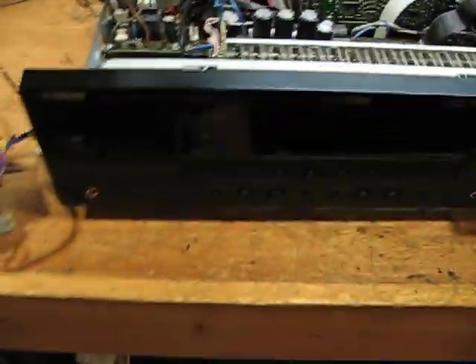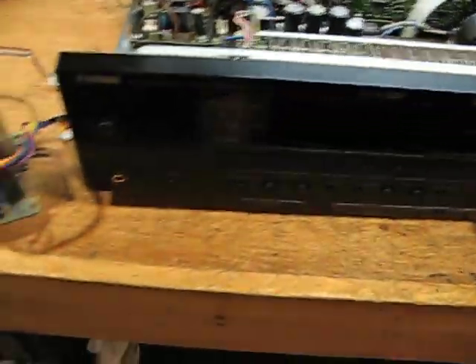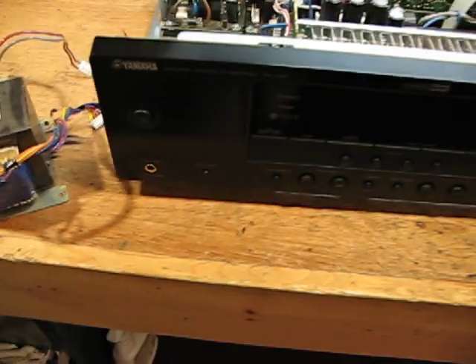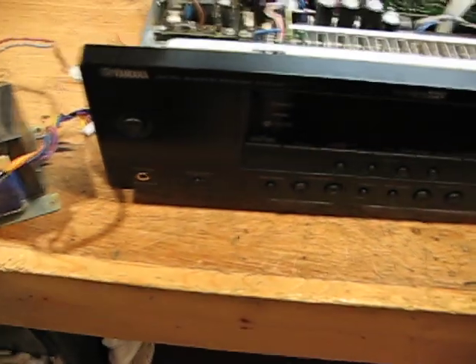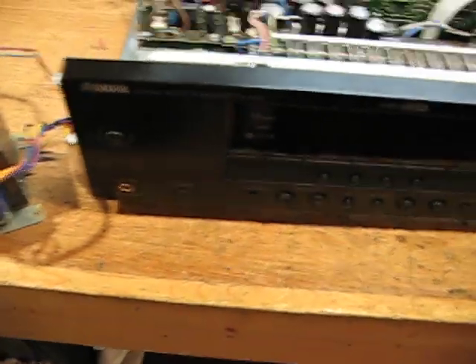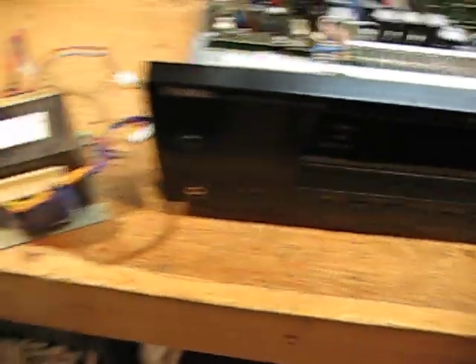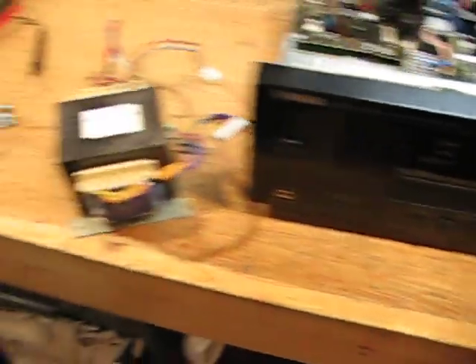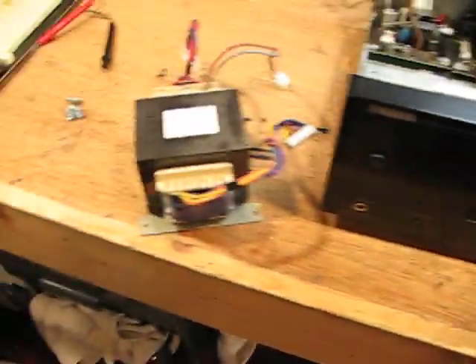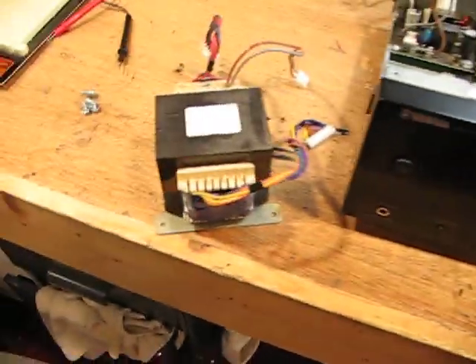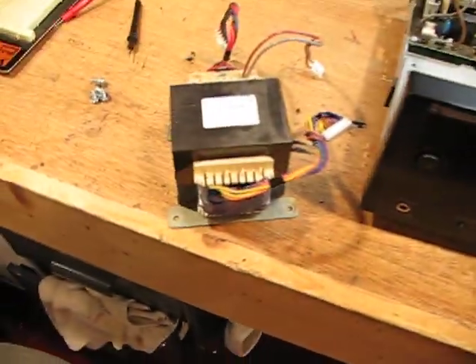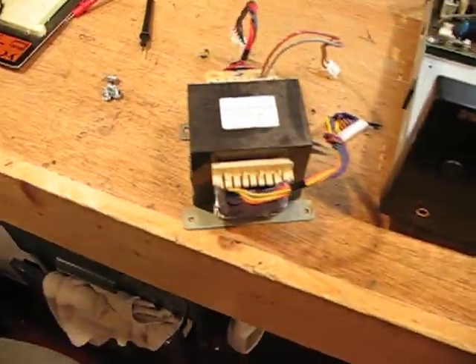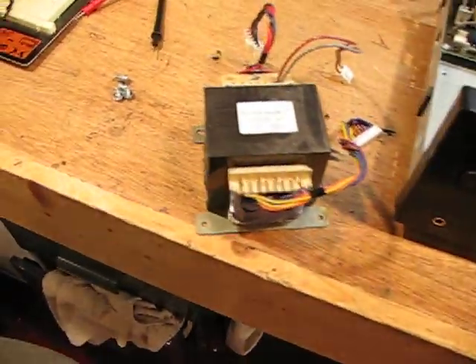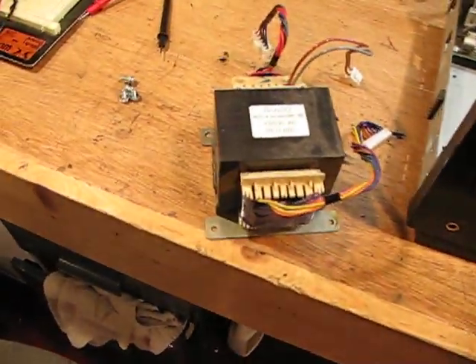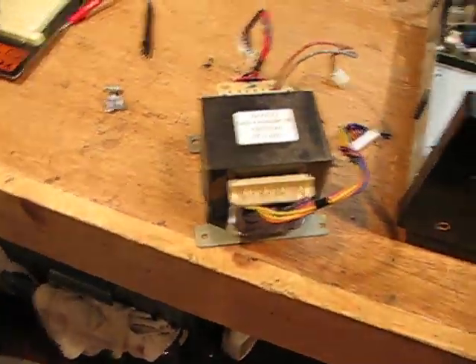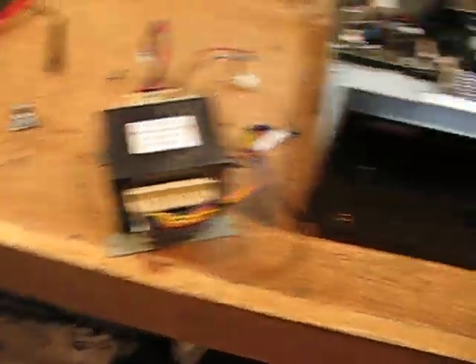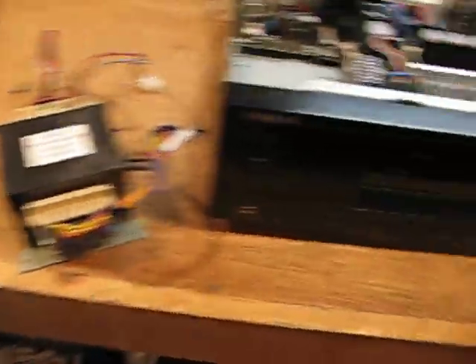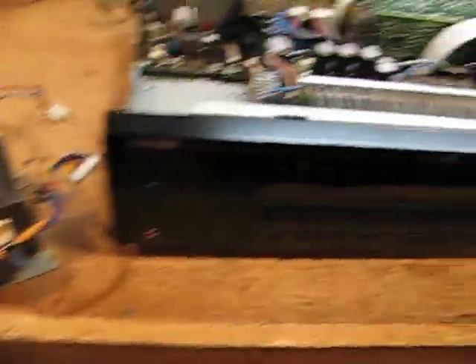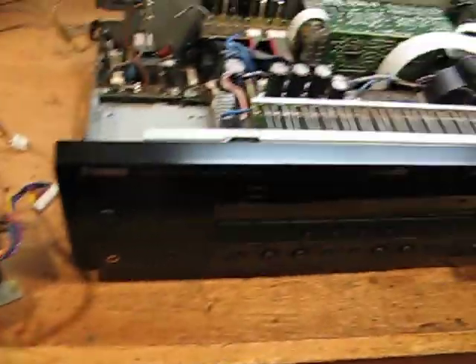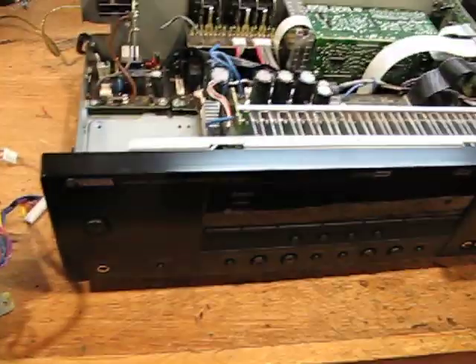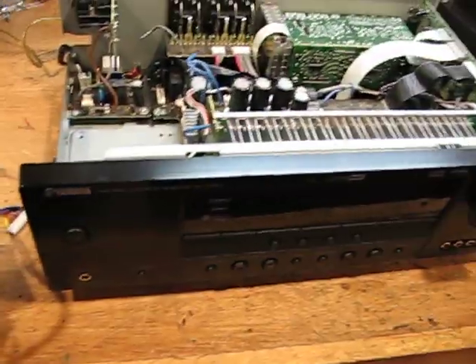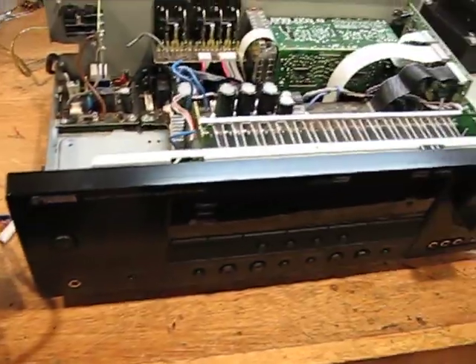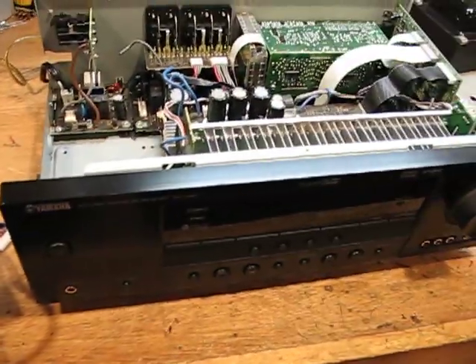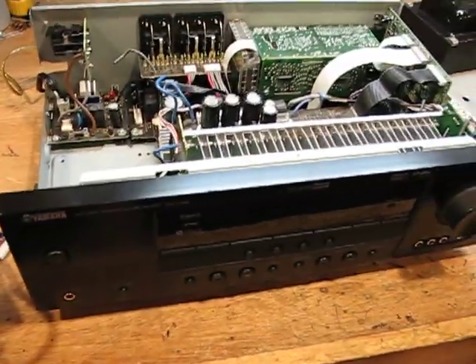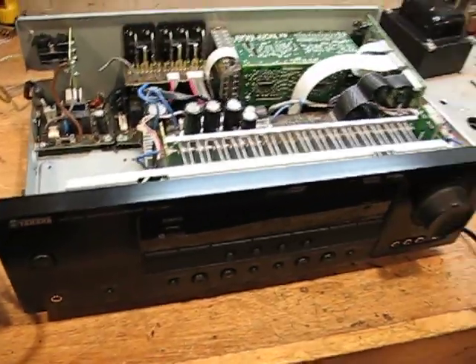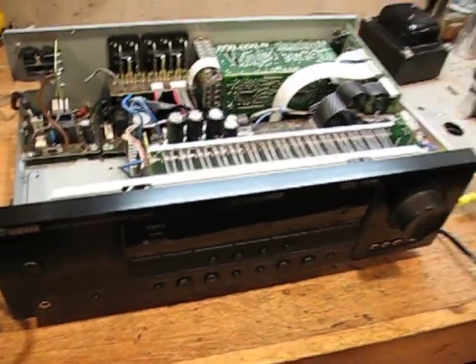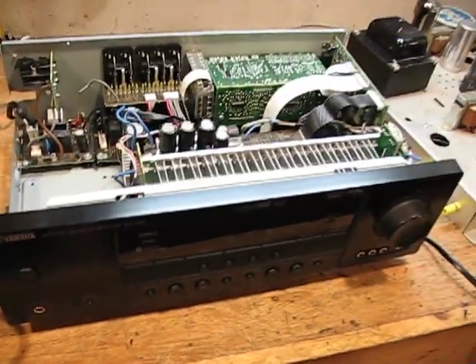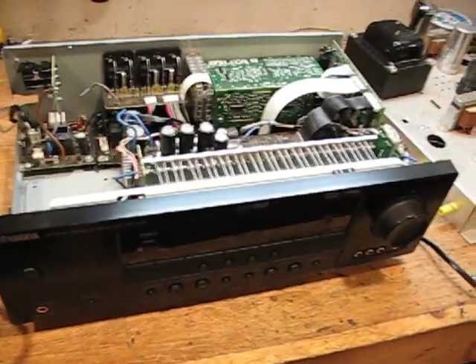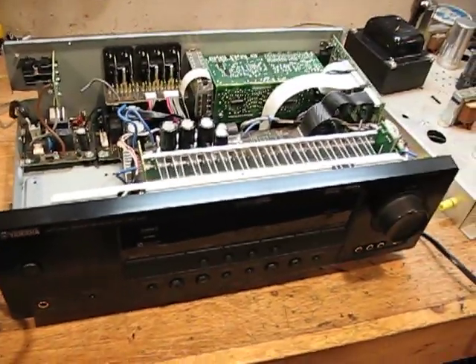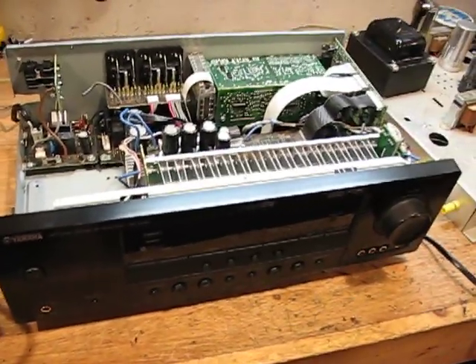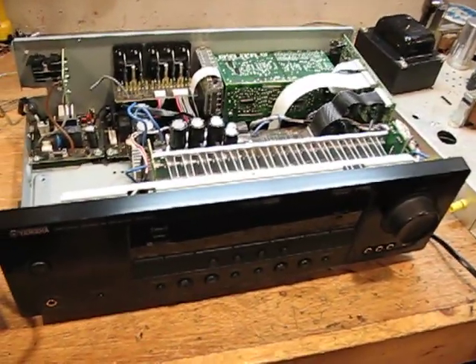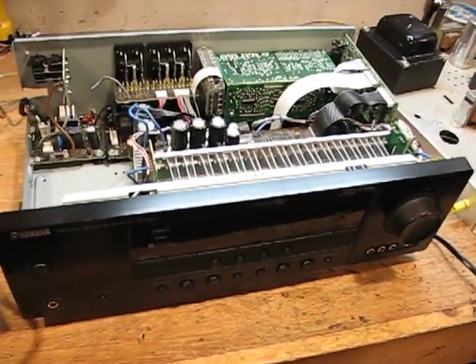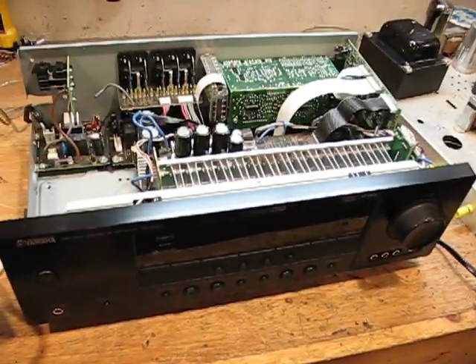I don't know if I'm going to be able to find another transformer for this or not. It might be a nice $300 paperweight.